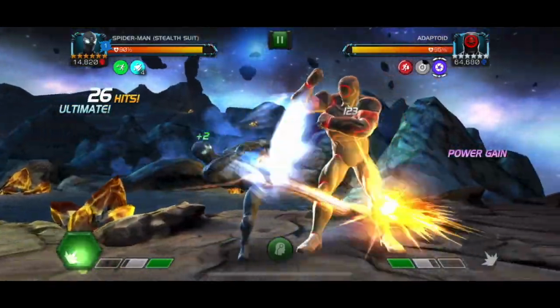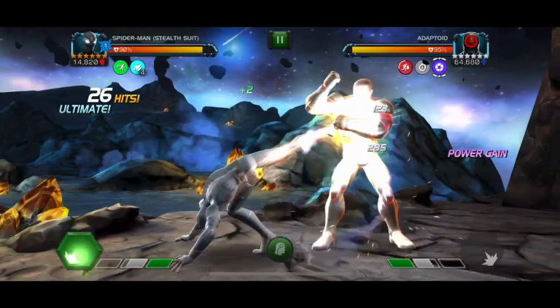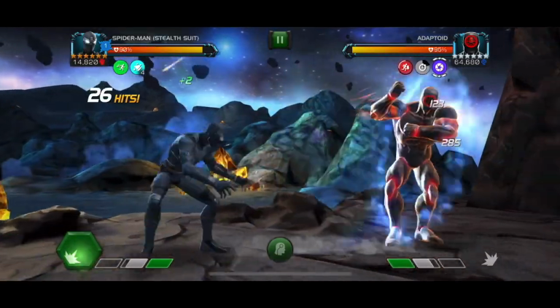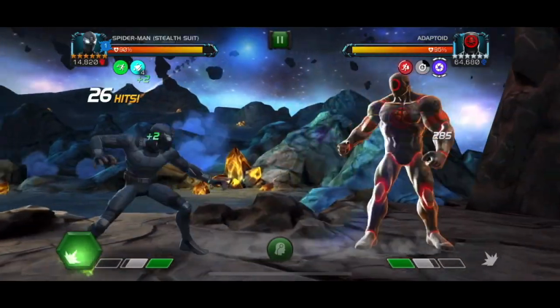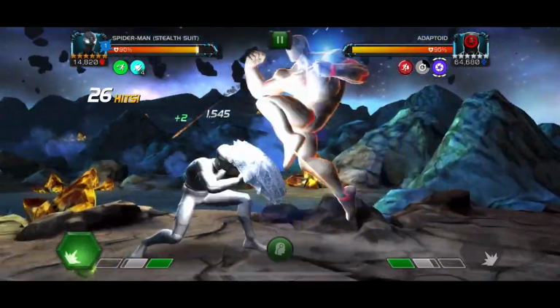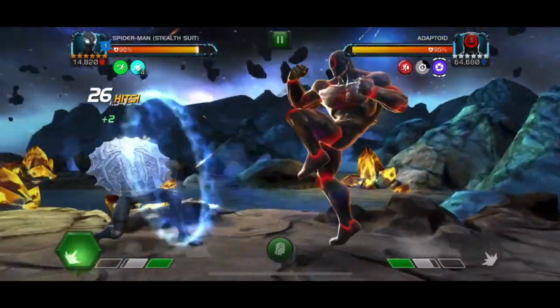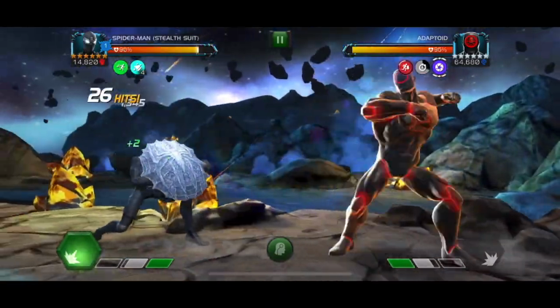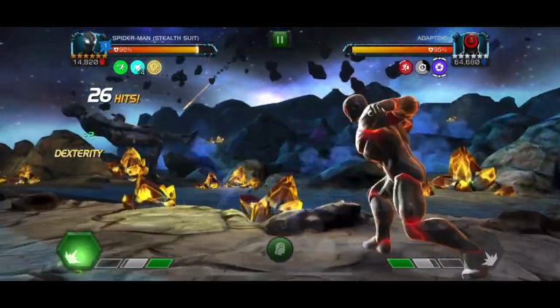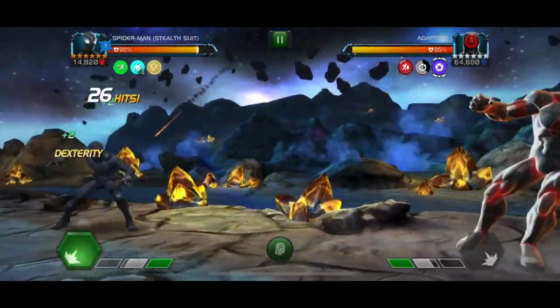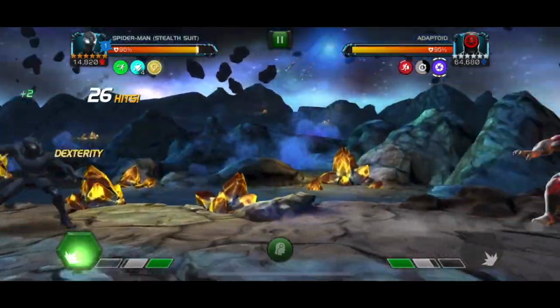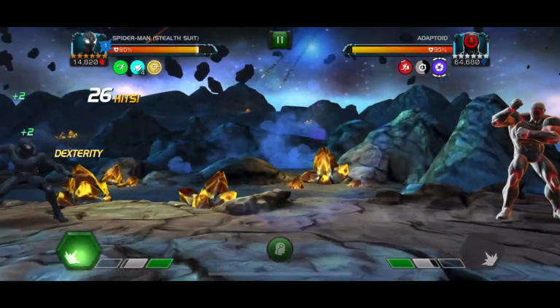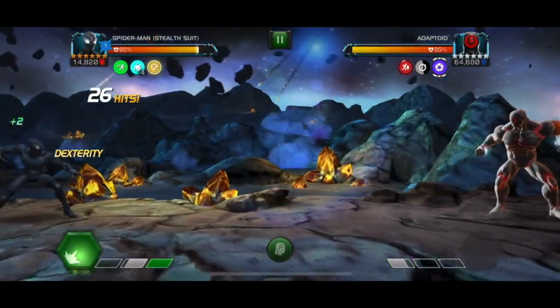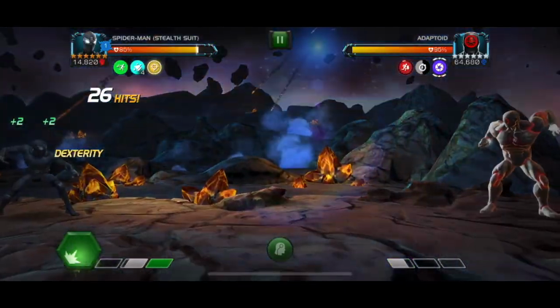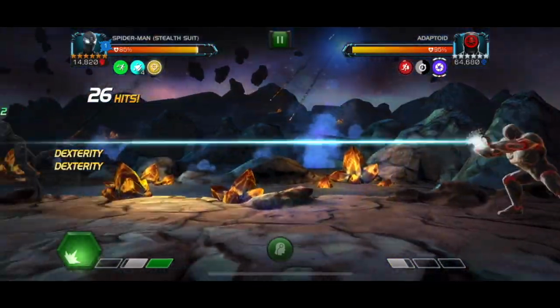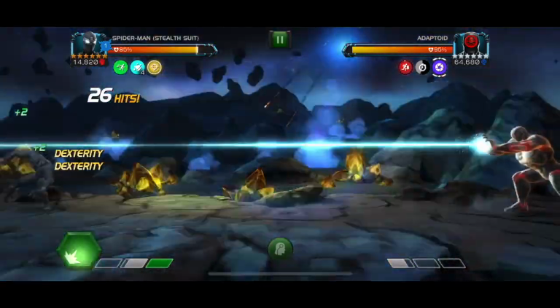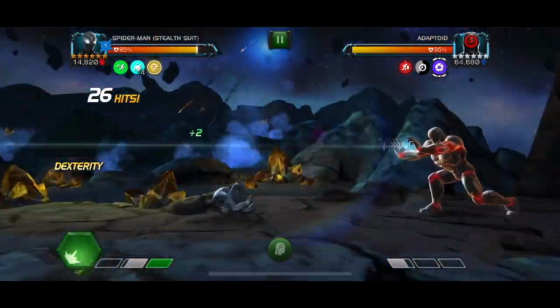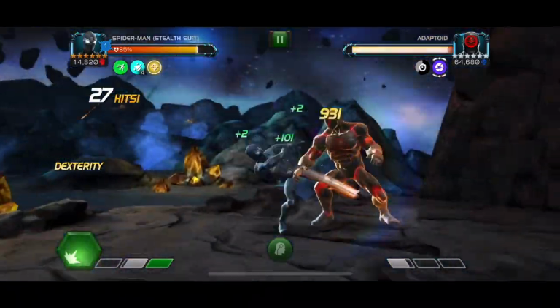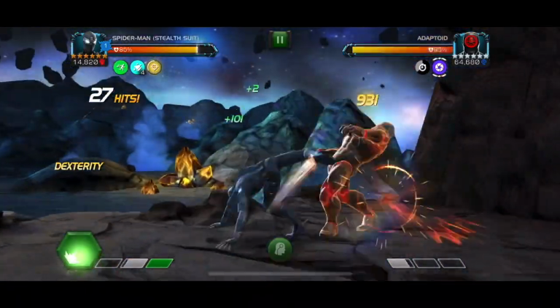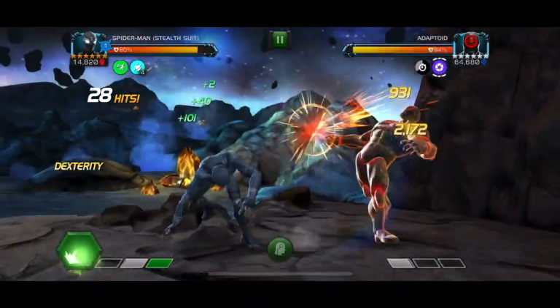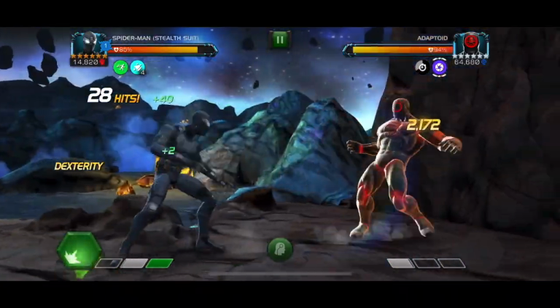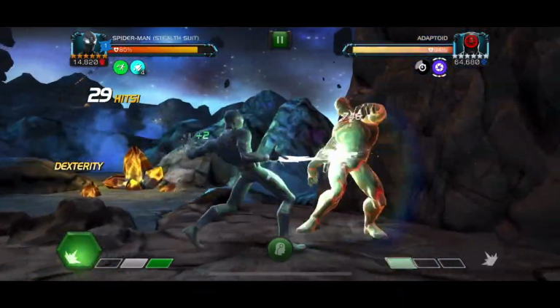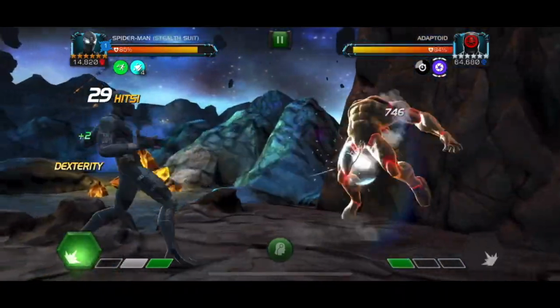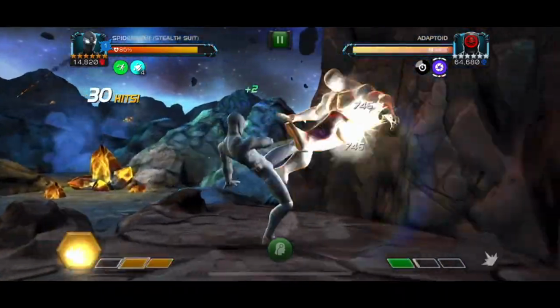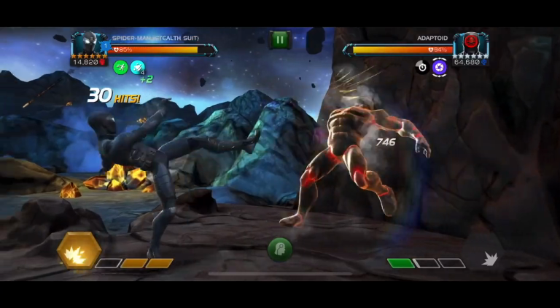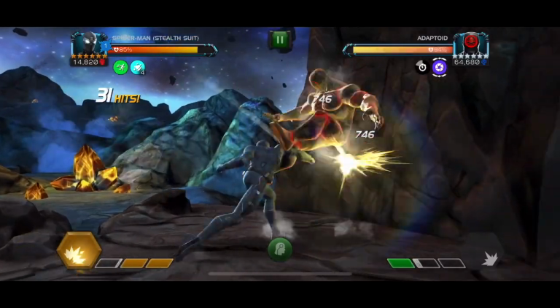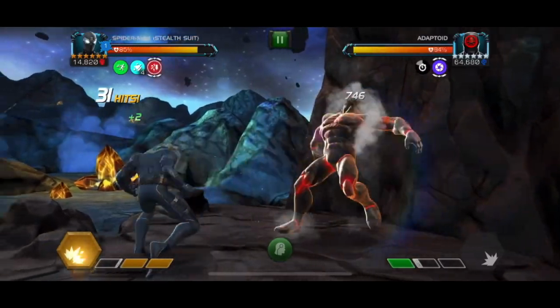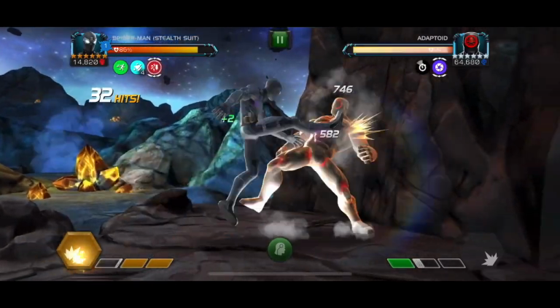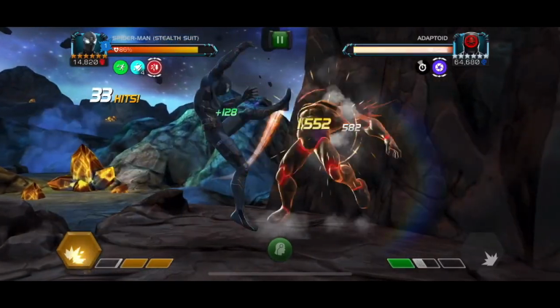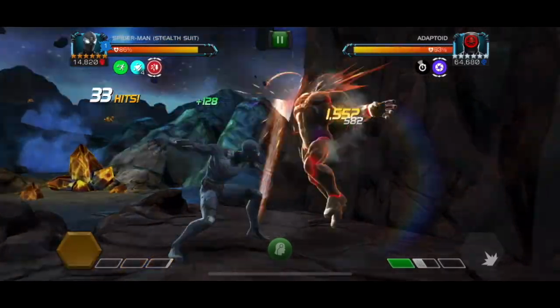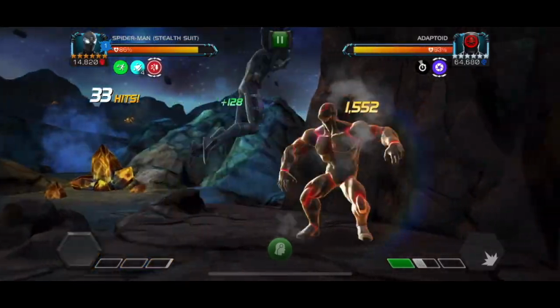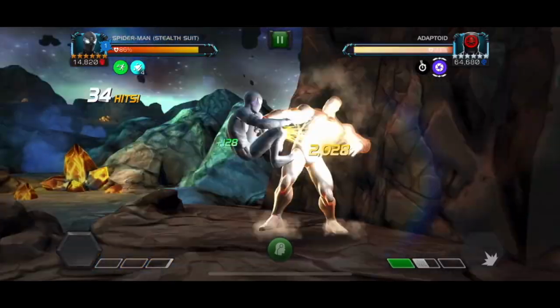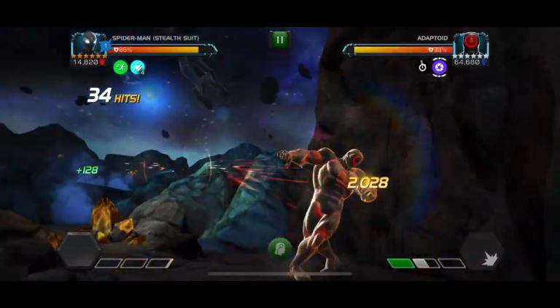So this is Stealth Enhanced Spider-Man. I have him as a Rank 3 6-Star, so this is pretty optimal. You're not going to be getting much cleaner solo than this.